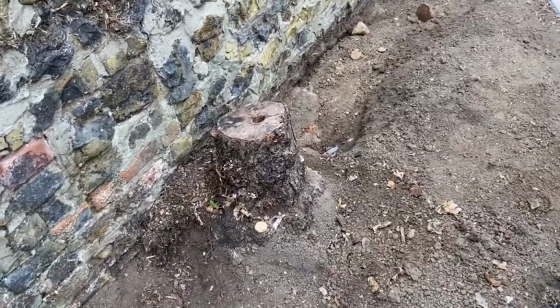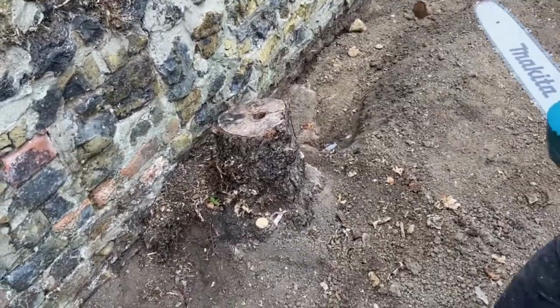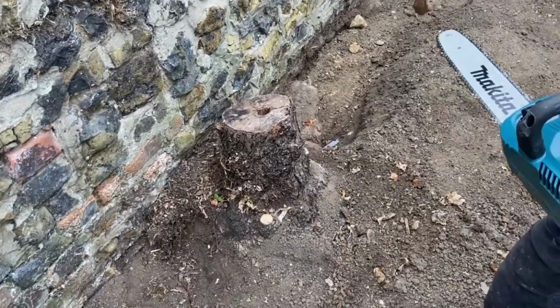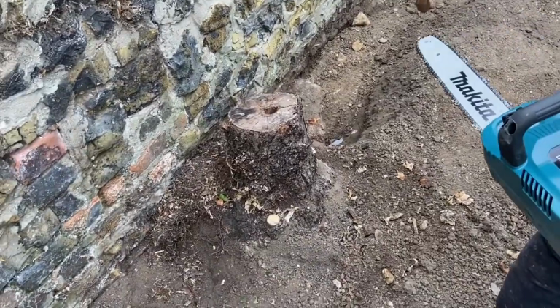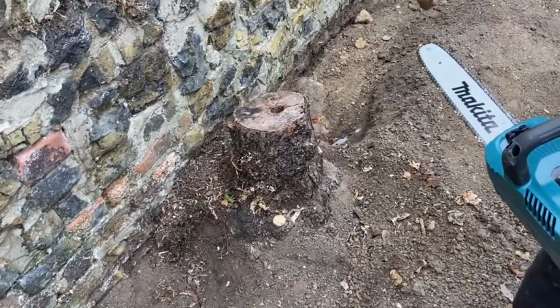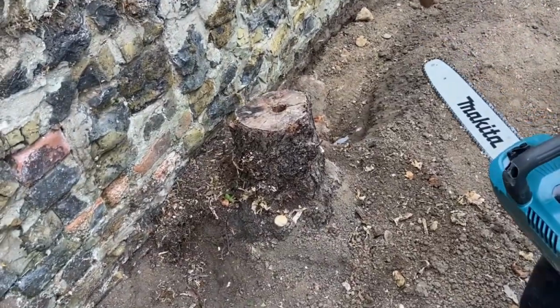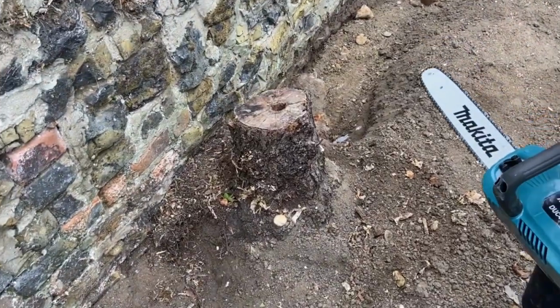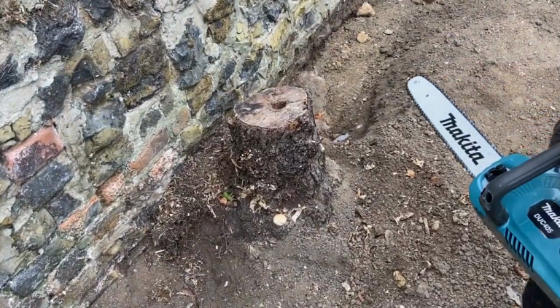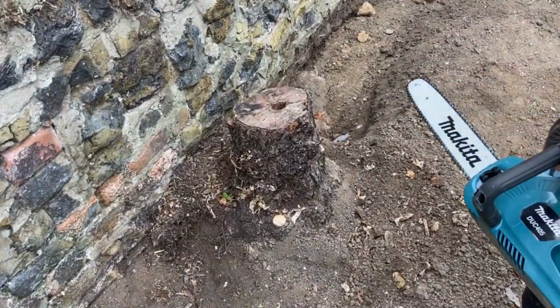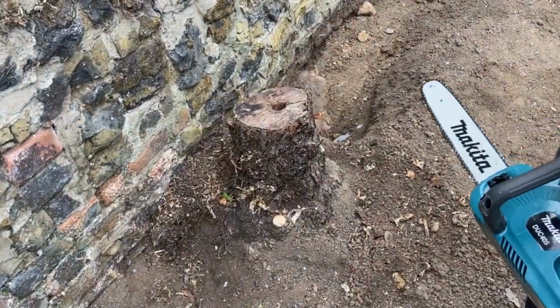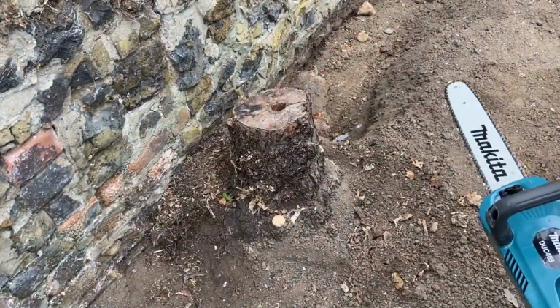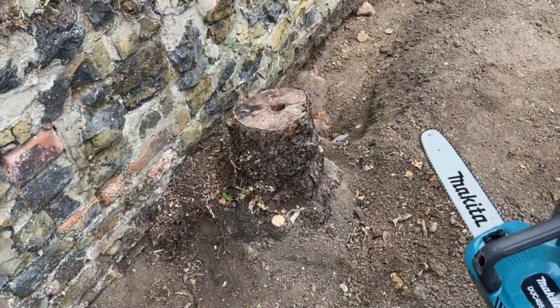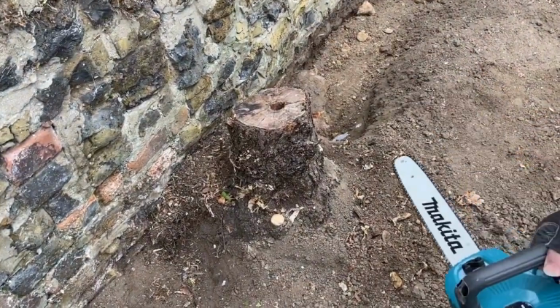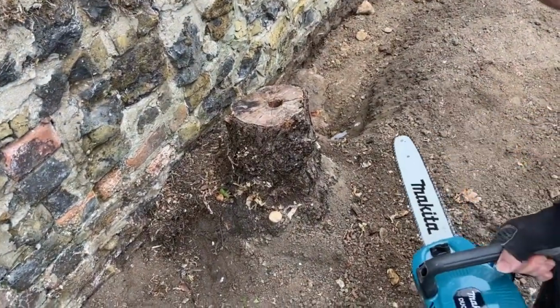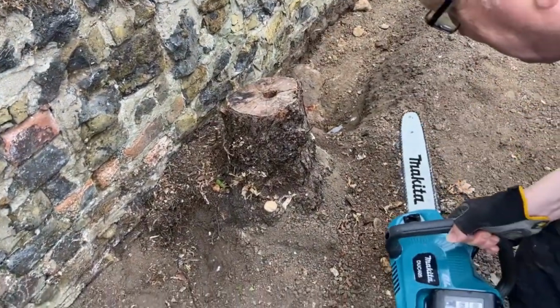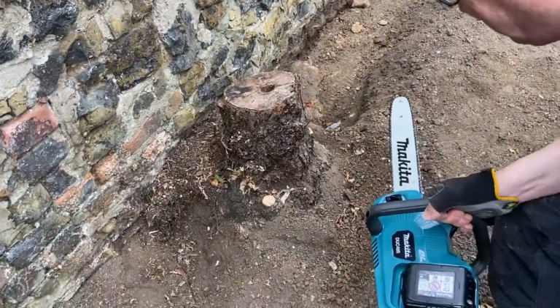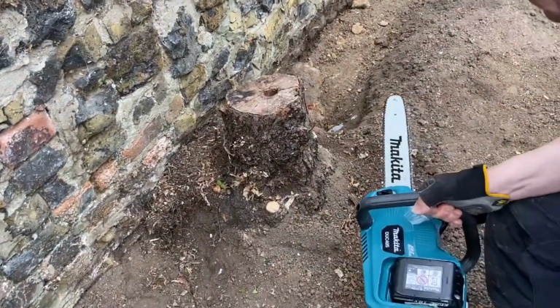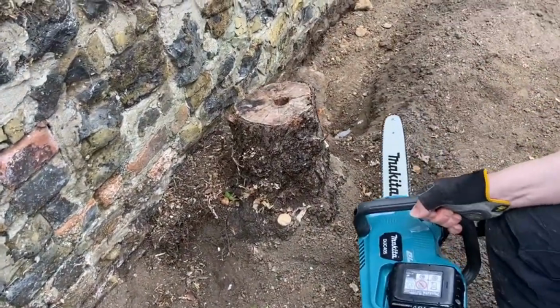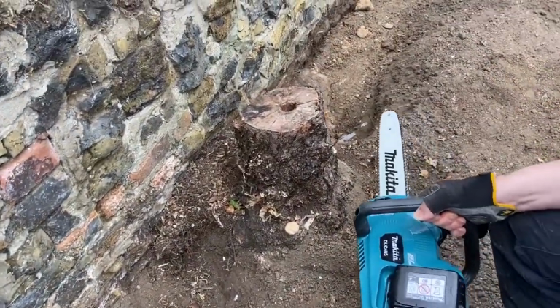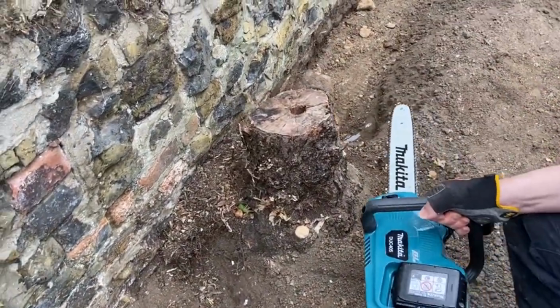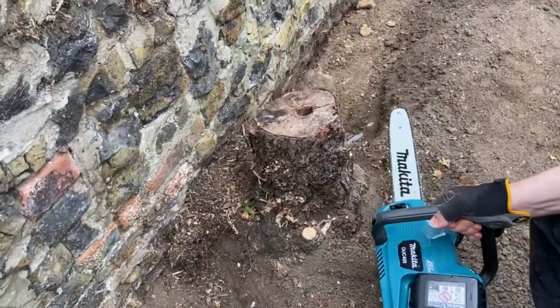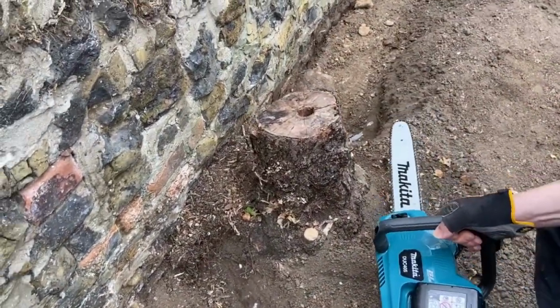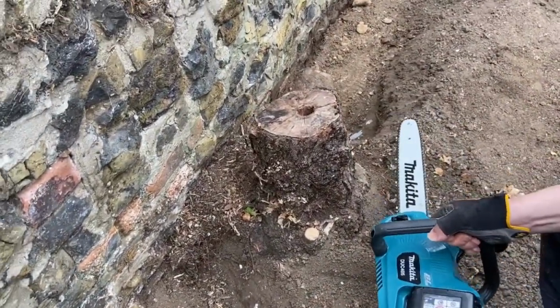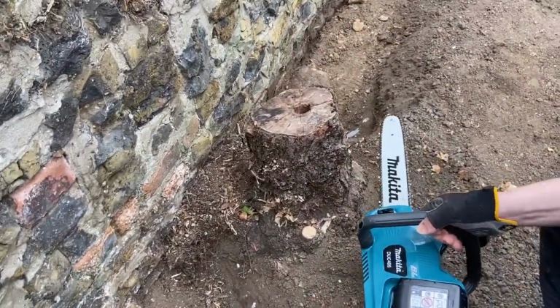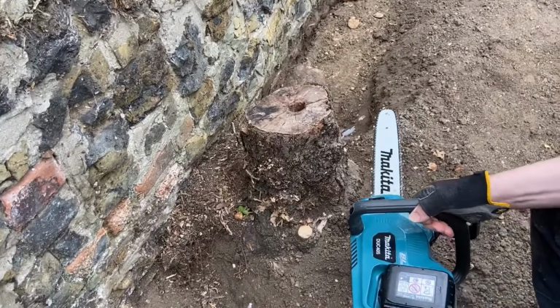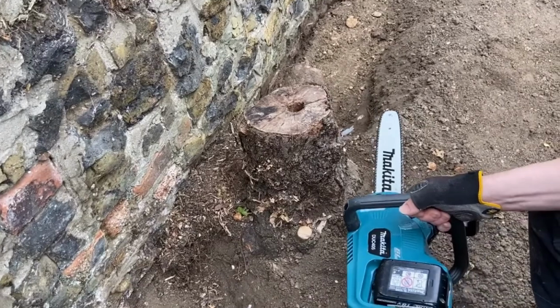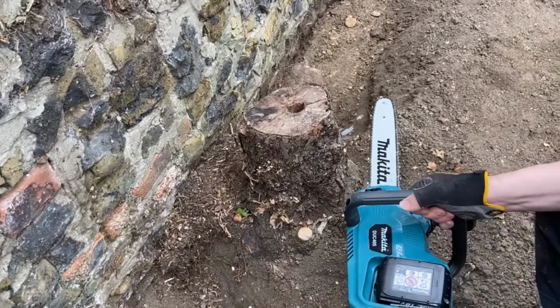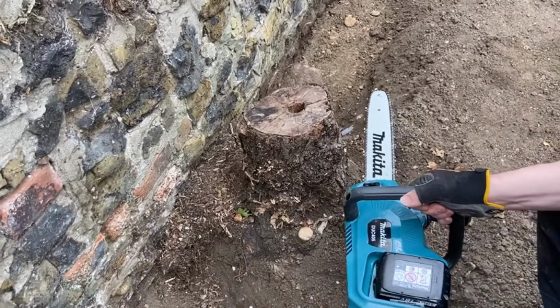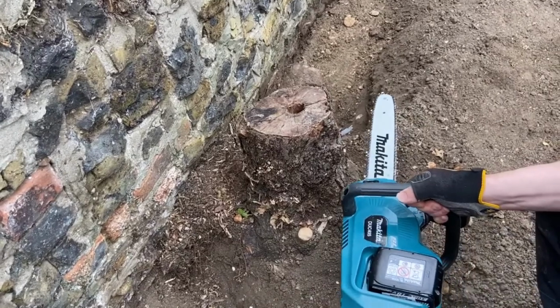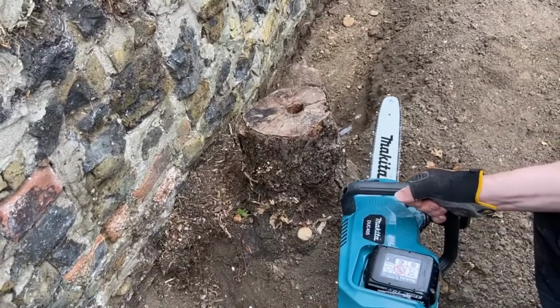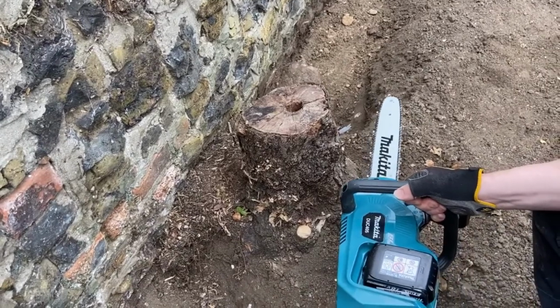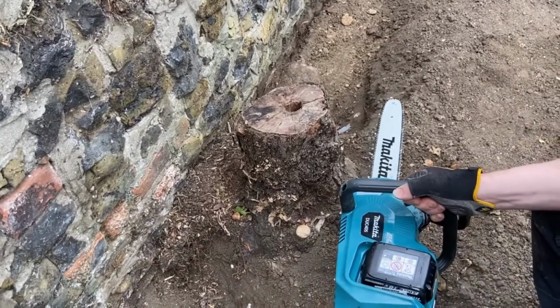So that's it. We'll construct it together and return when it's all built. Now we're going to give it a go on this tree stump. We've made it up, put the chain on, oil in — away we go.